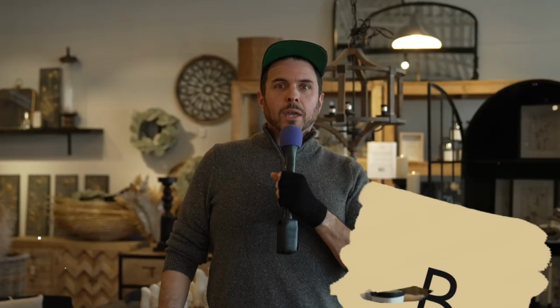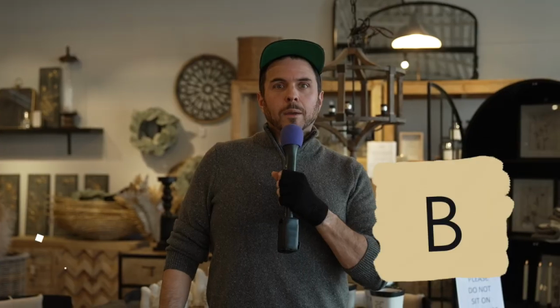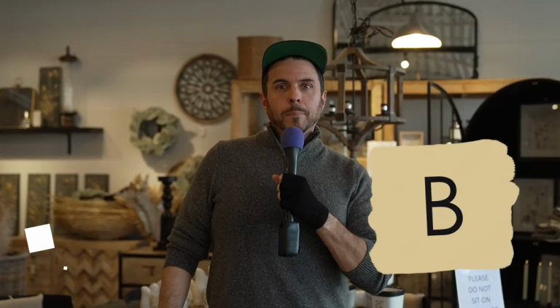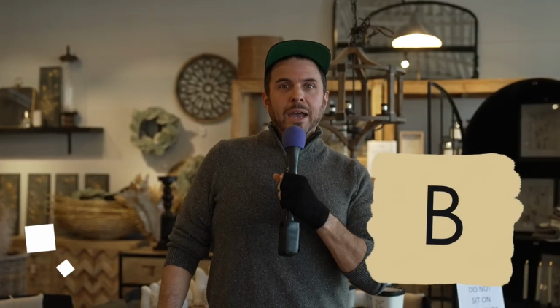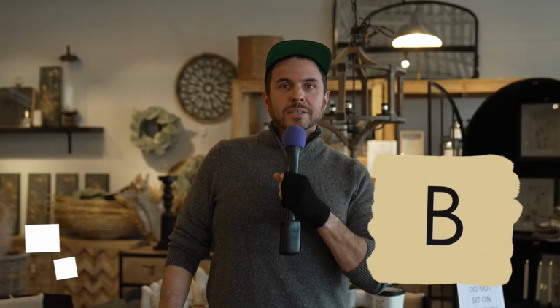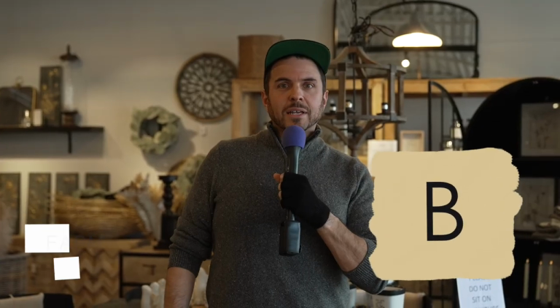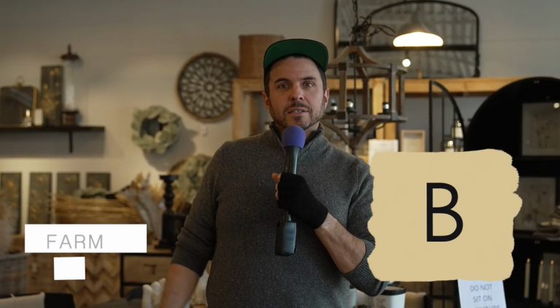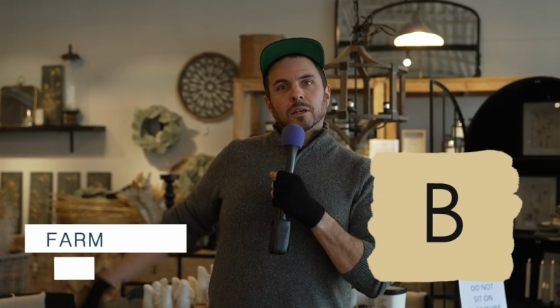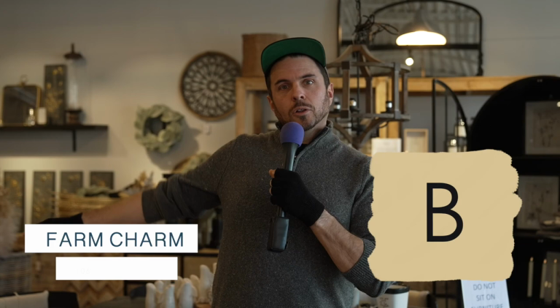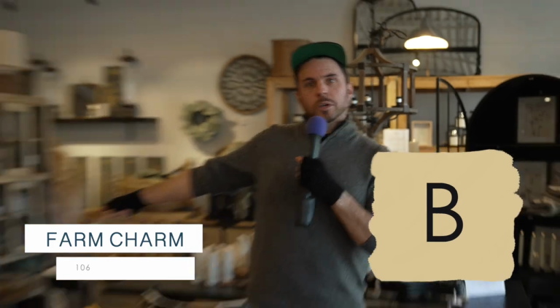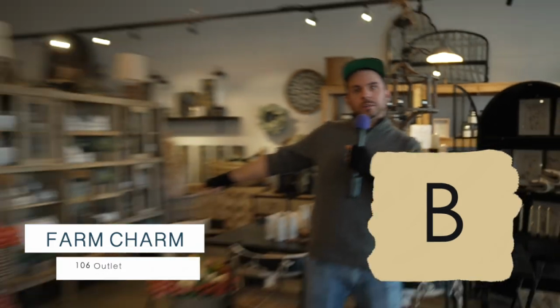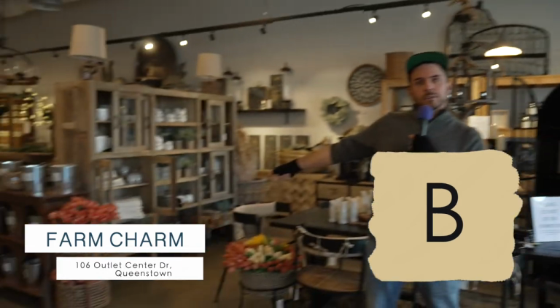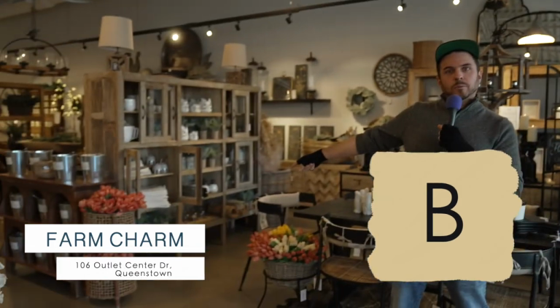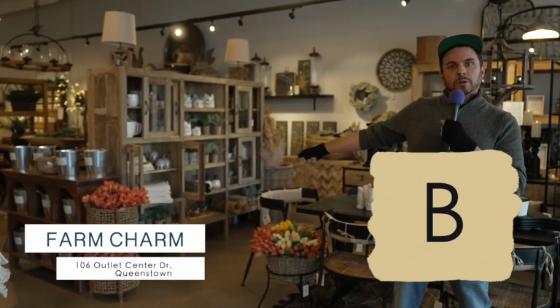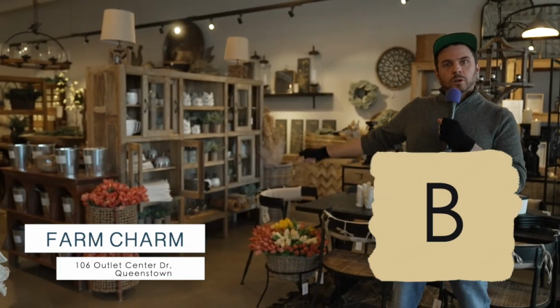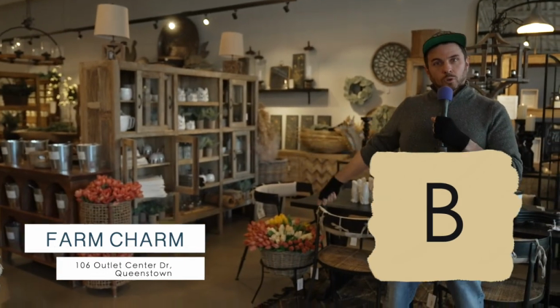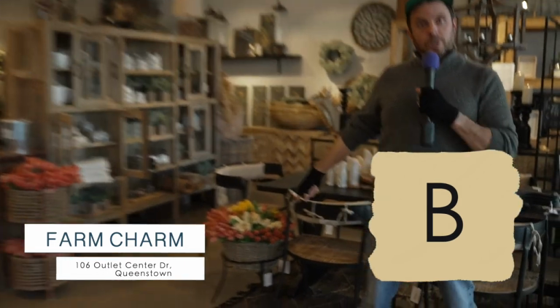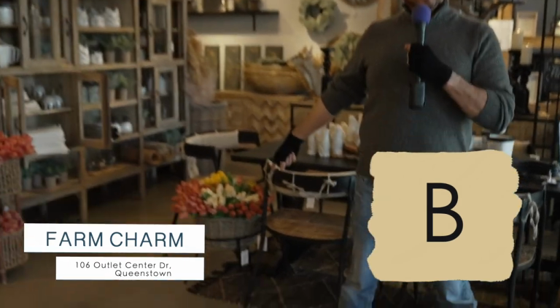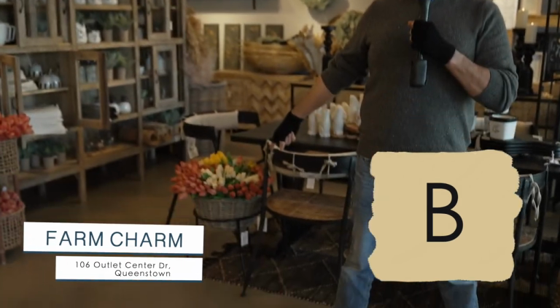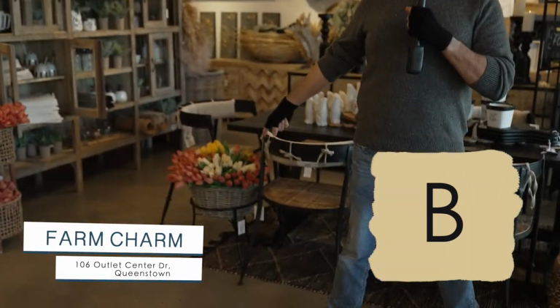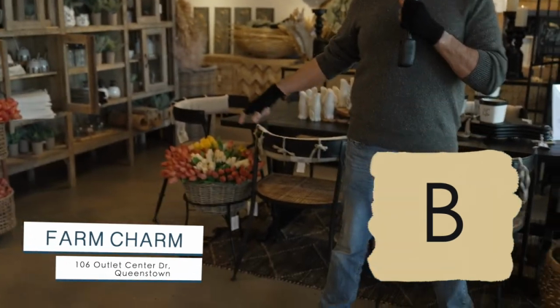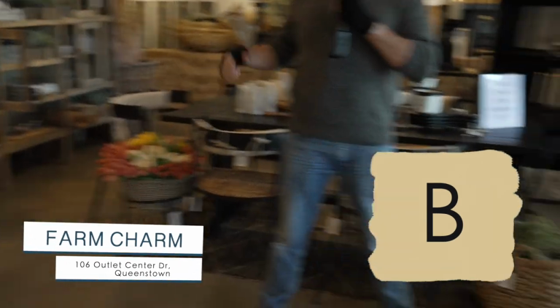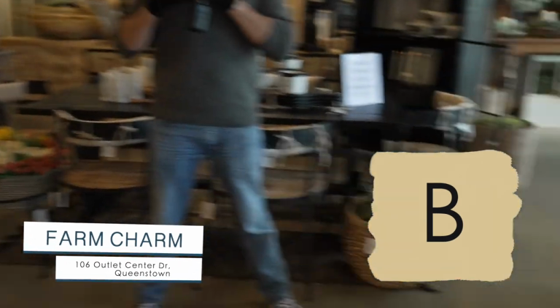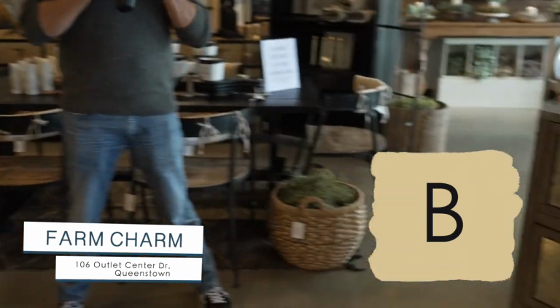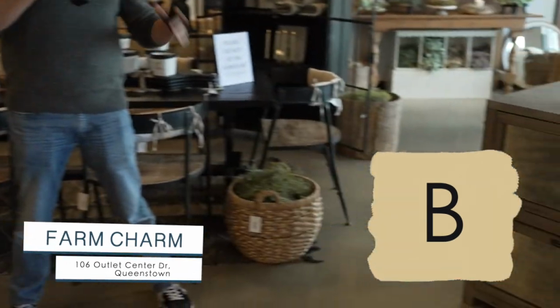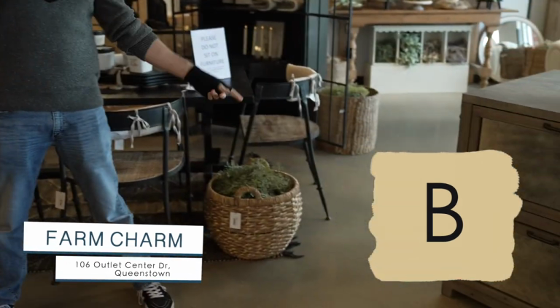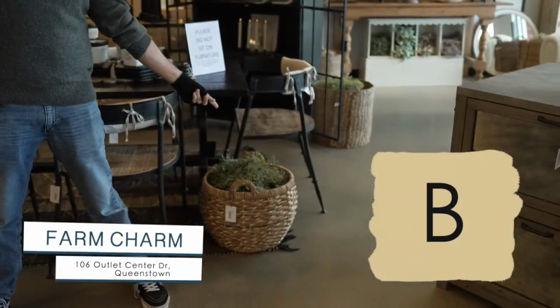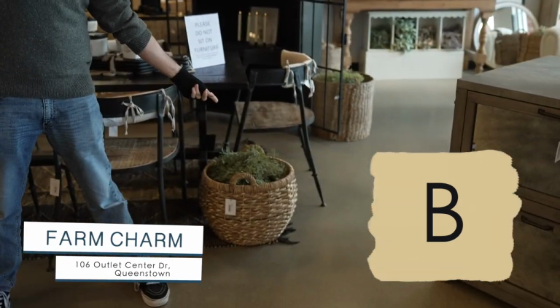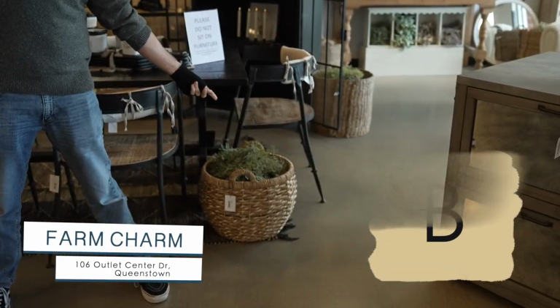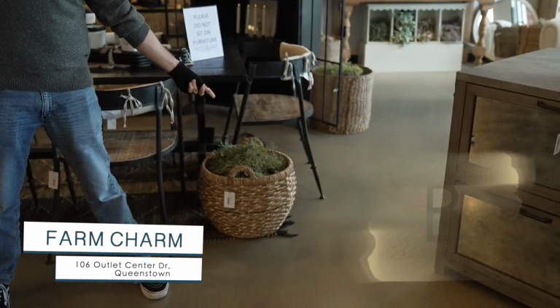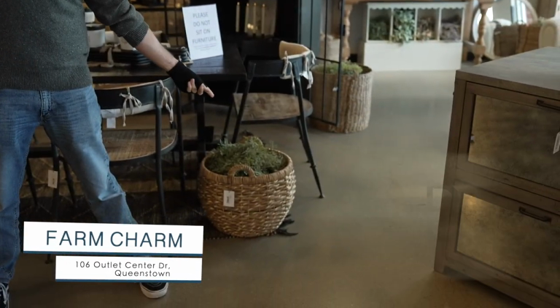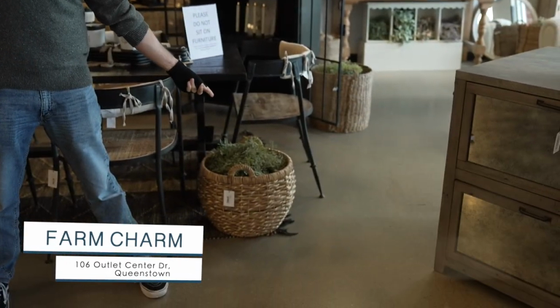B, baskets. Look at this one. Look at that one. I mean, come on, look at that one.